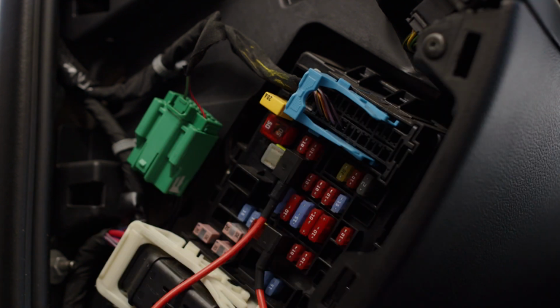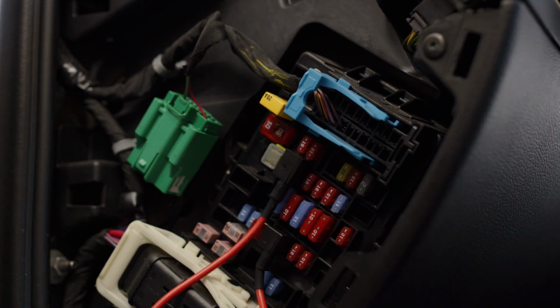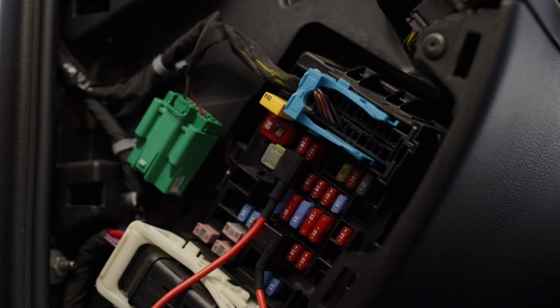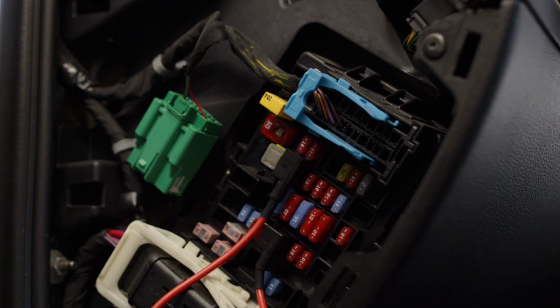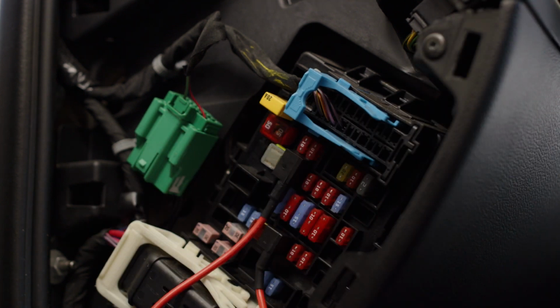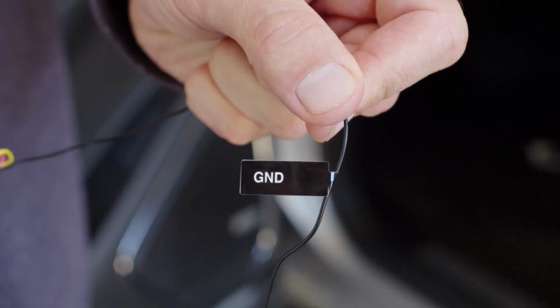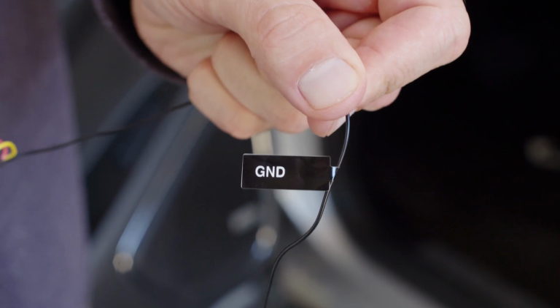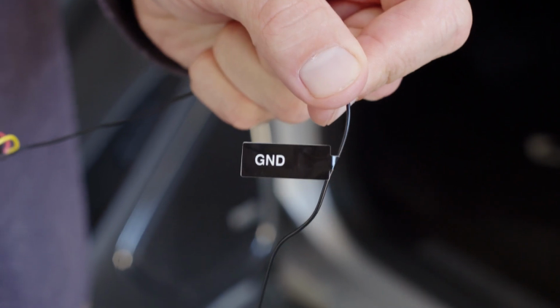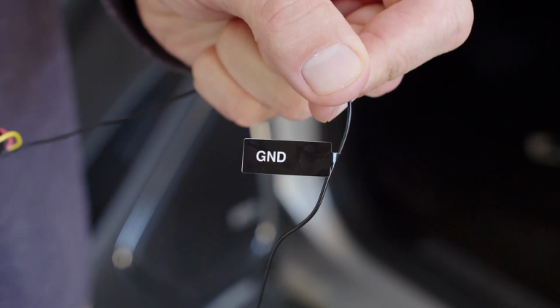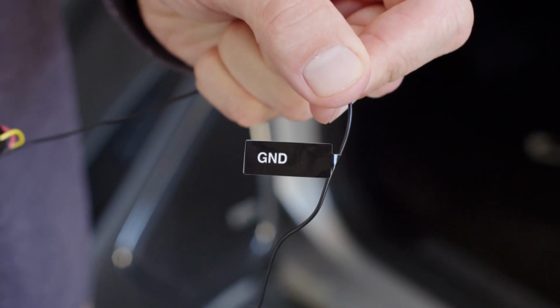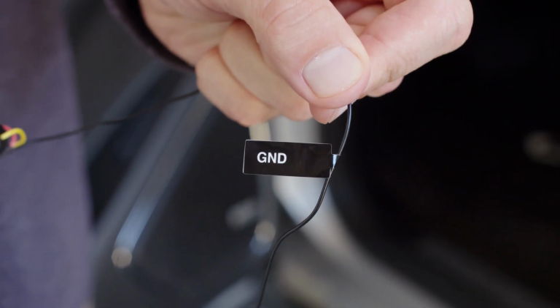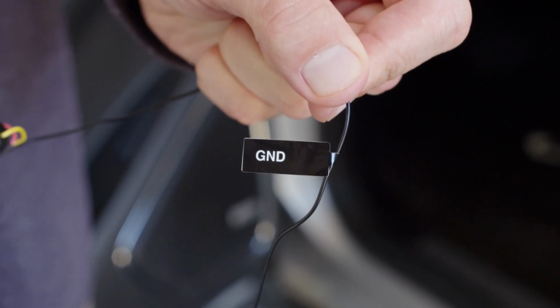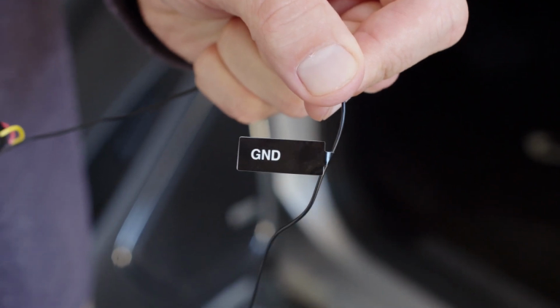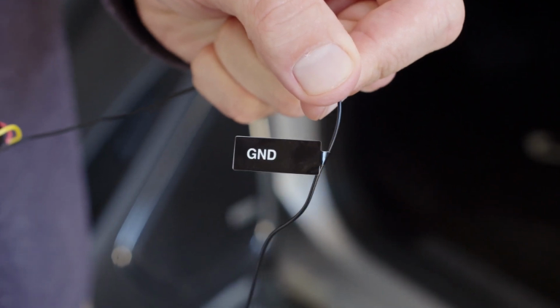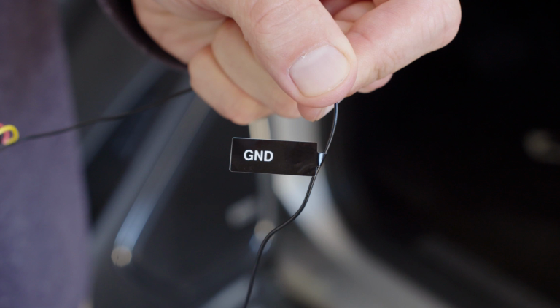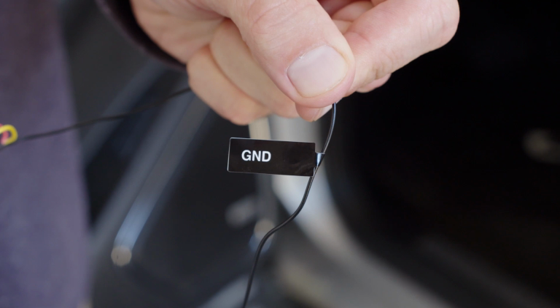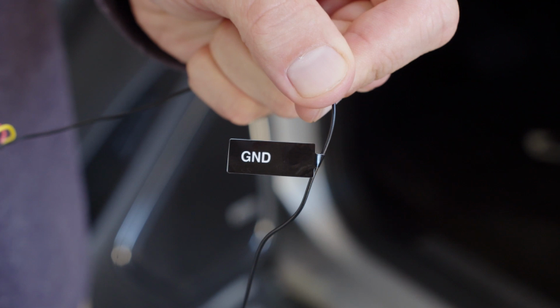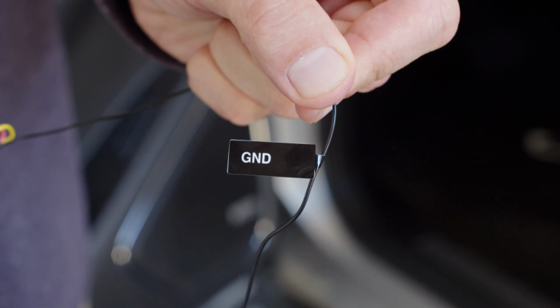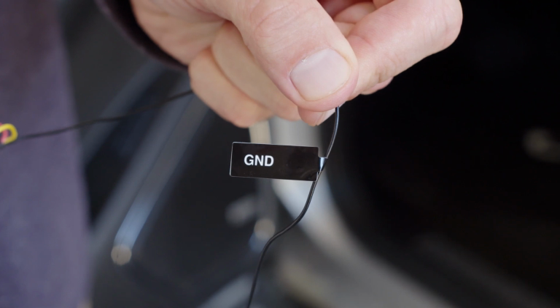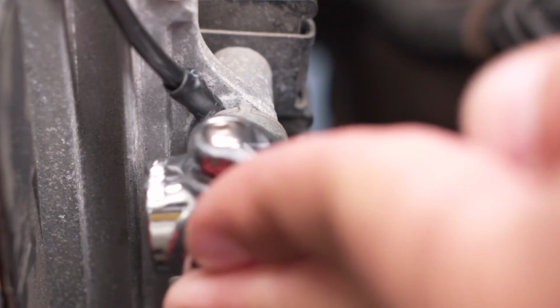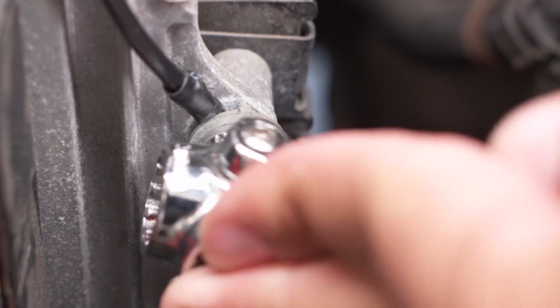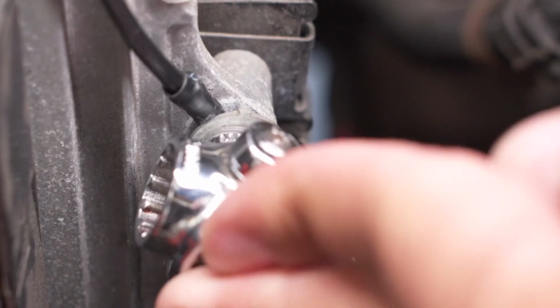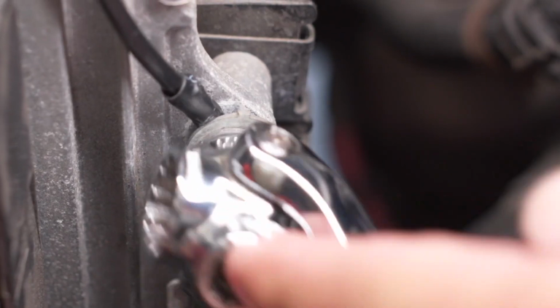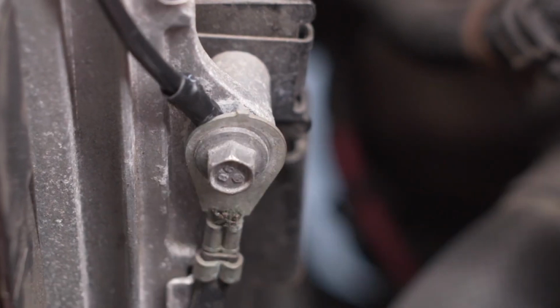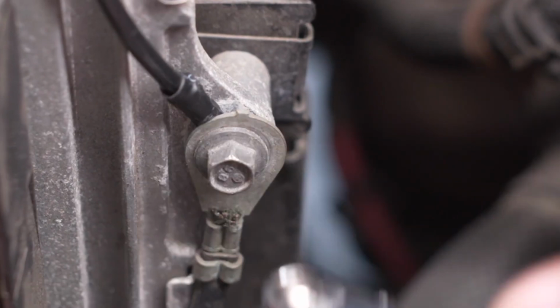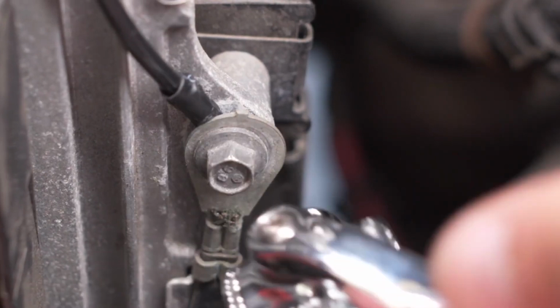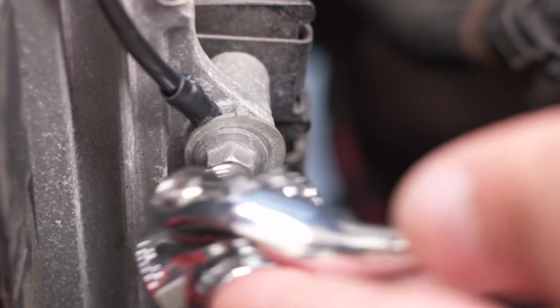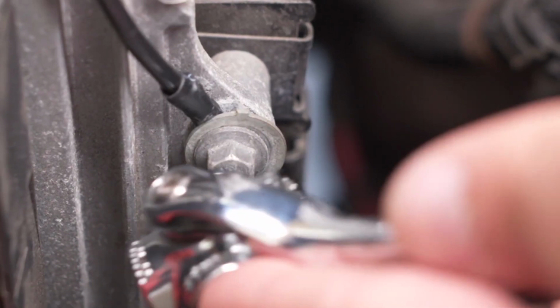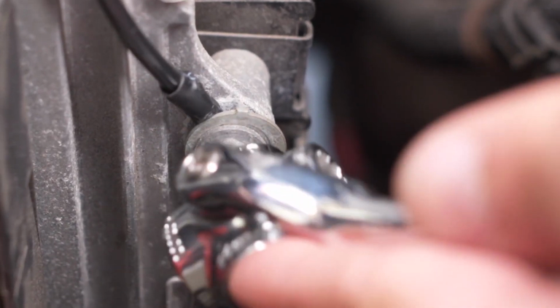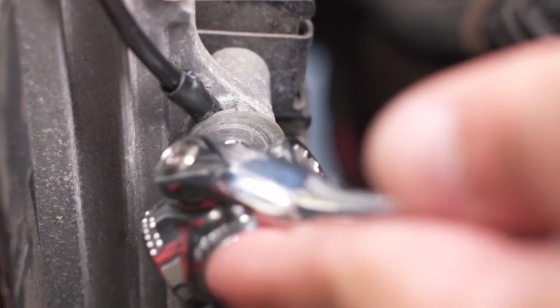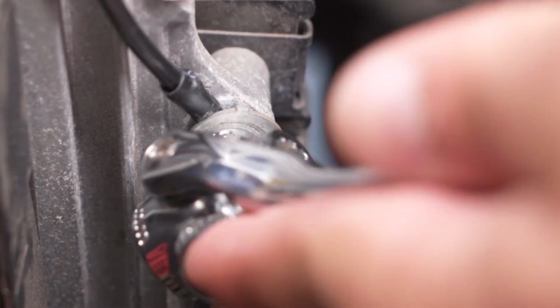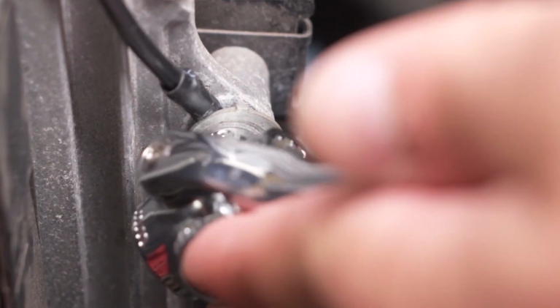Finally, secure the wire labeled GND to a metal part of the vehicle's frame to ground the power.